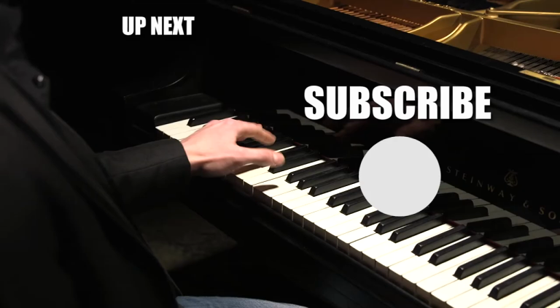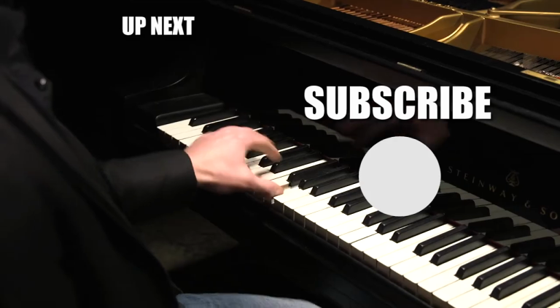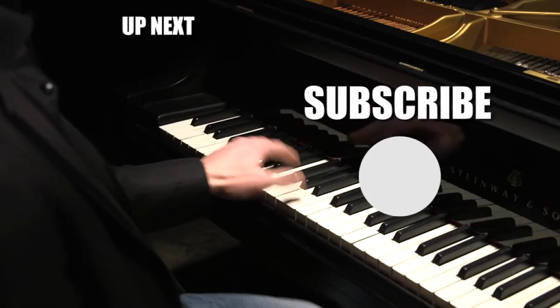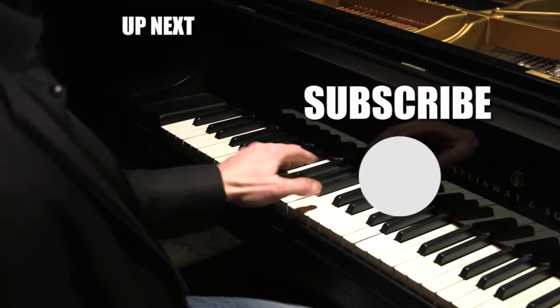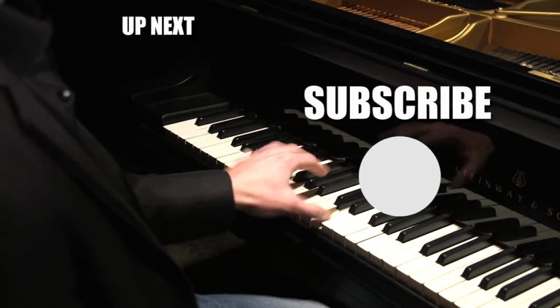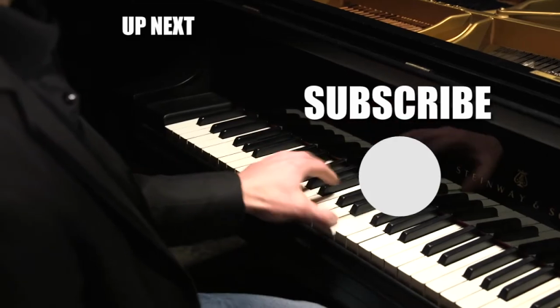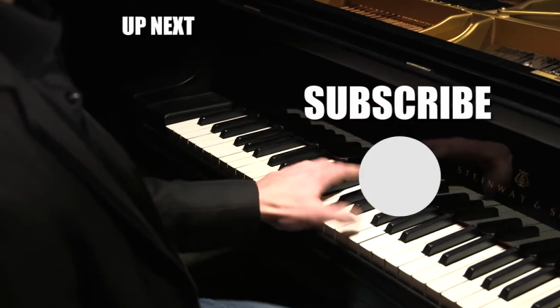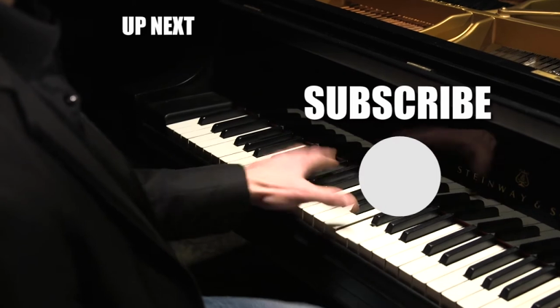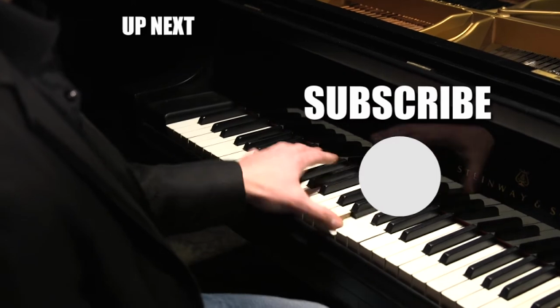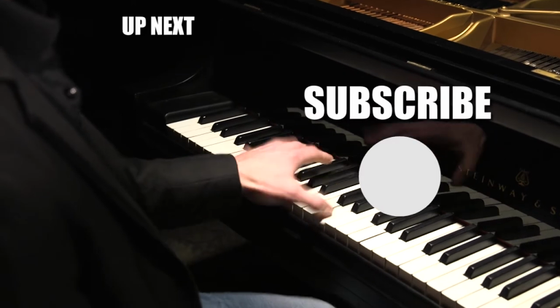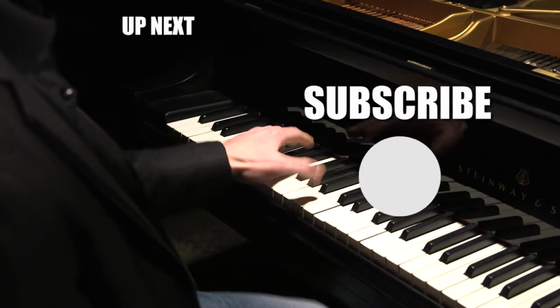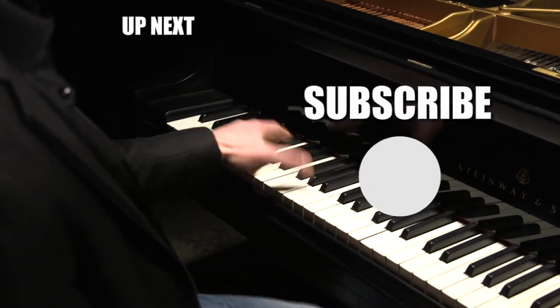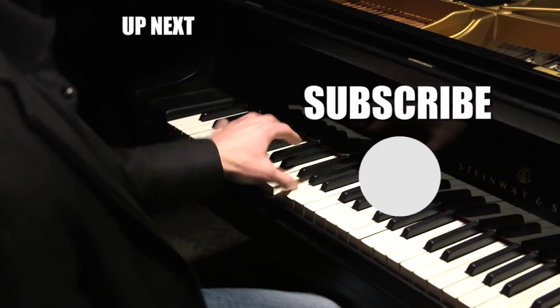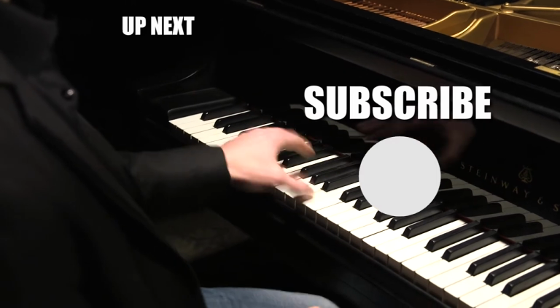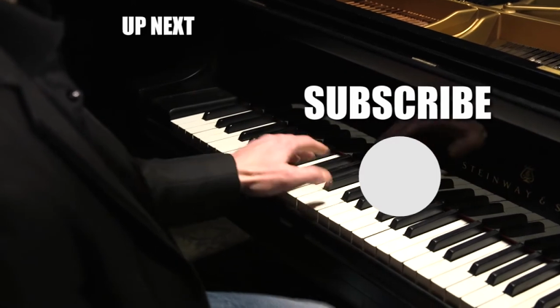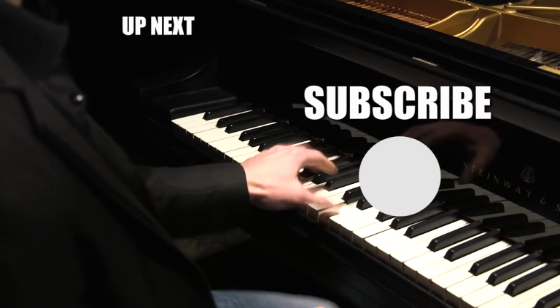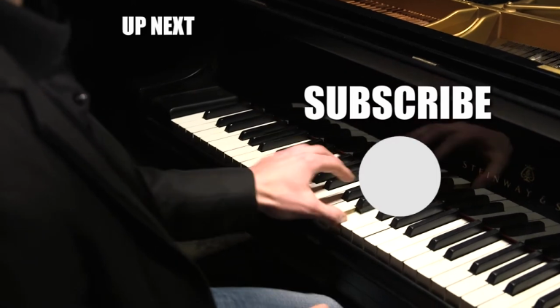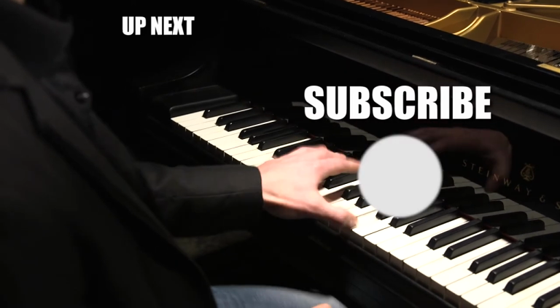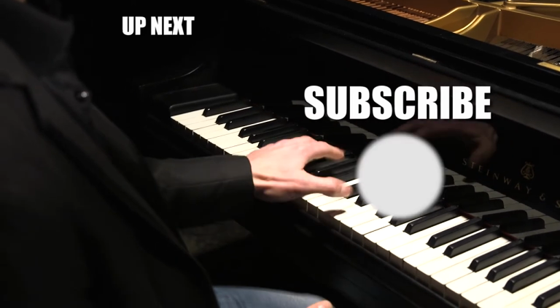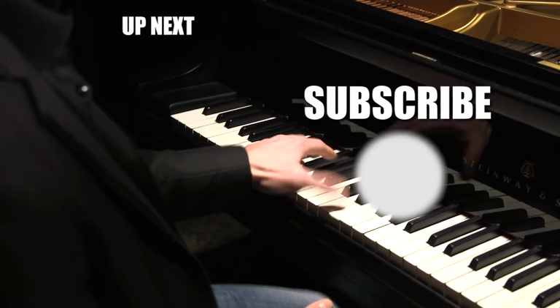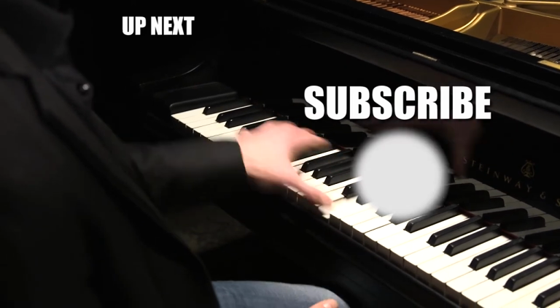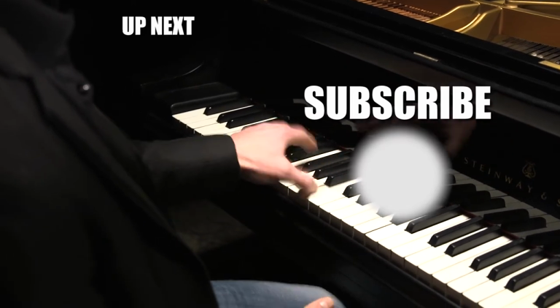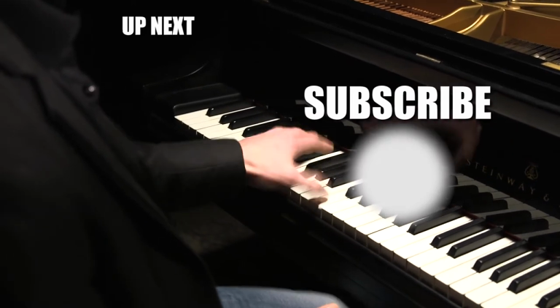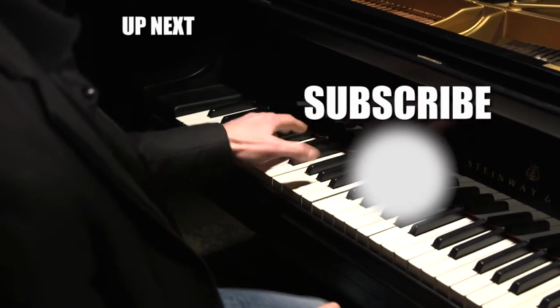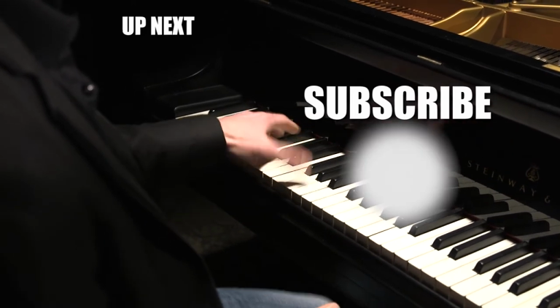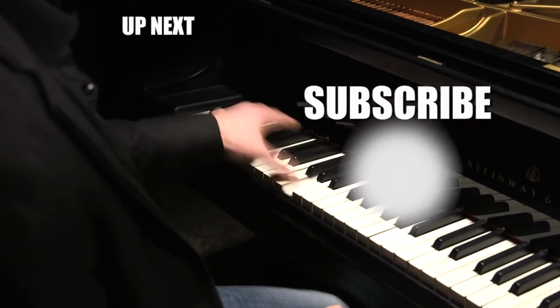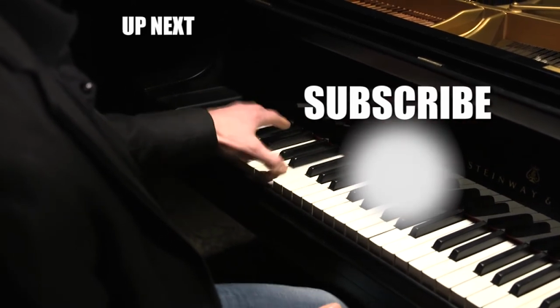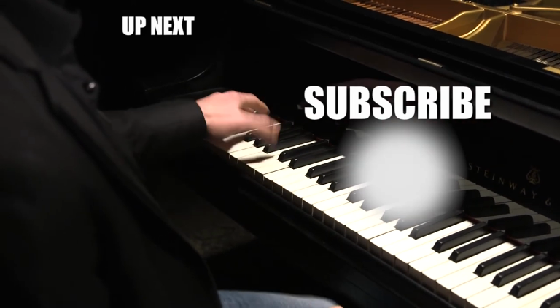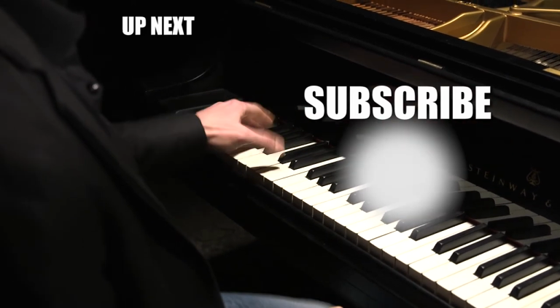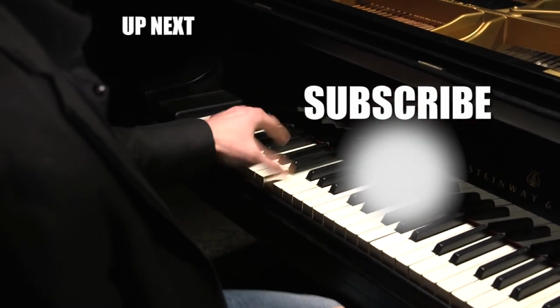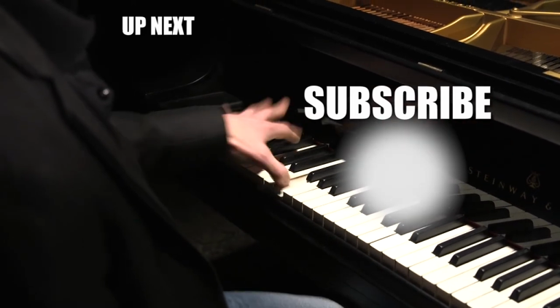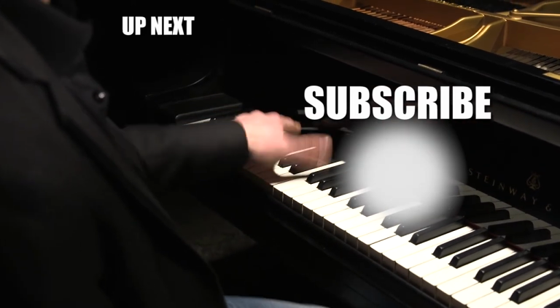Let us know what you want to learn next. Like this video, comment, and don't forget to subscribe.